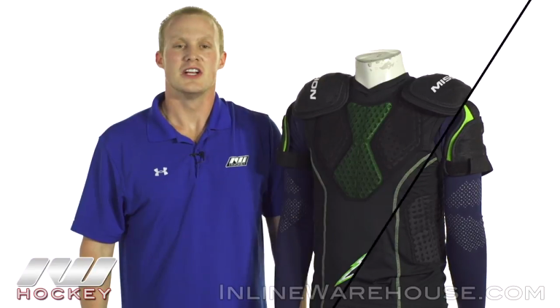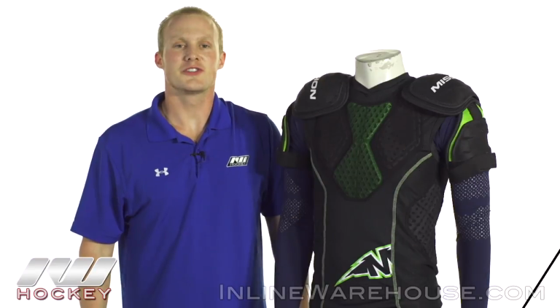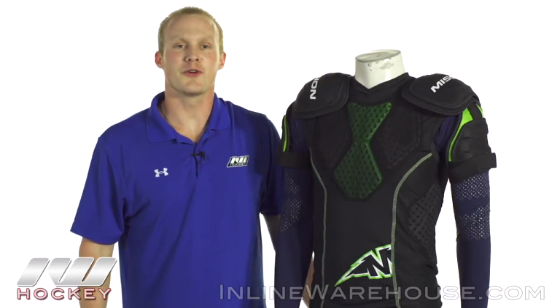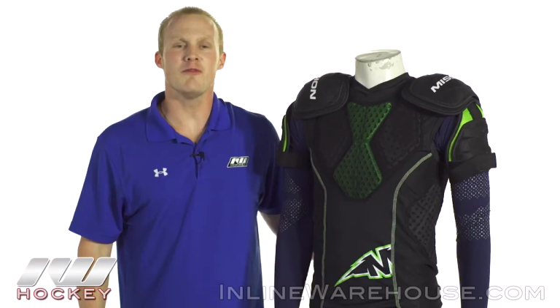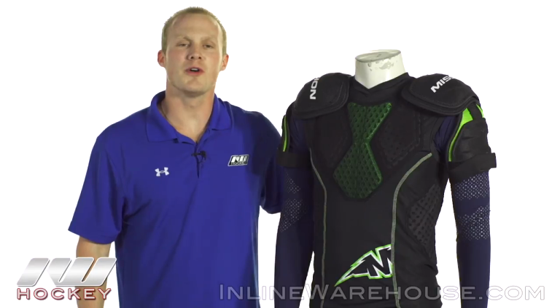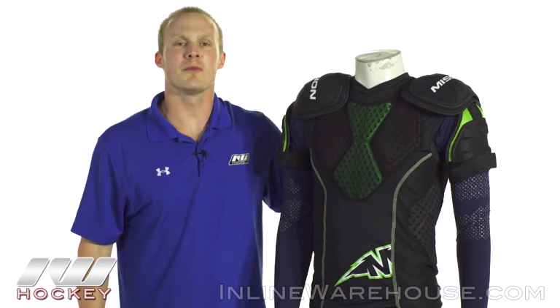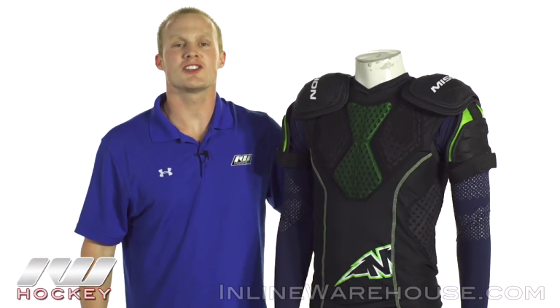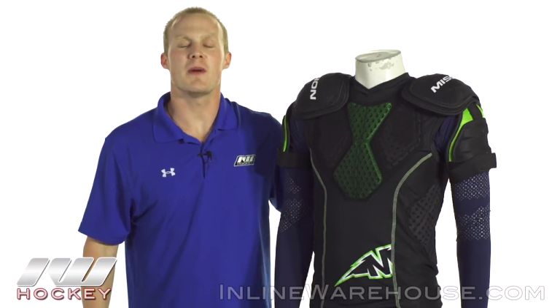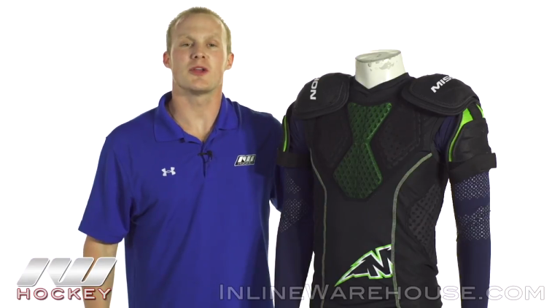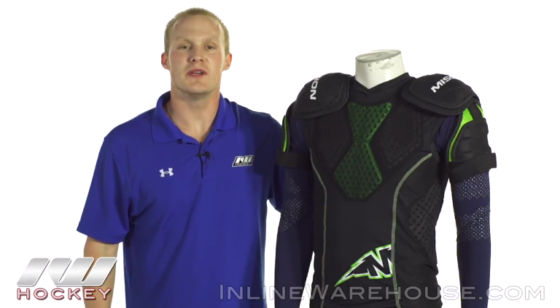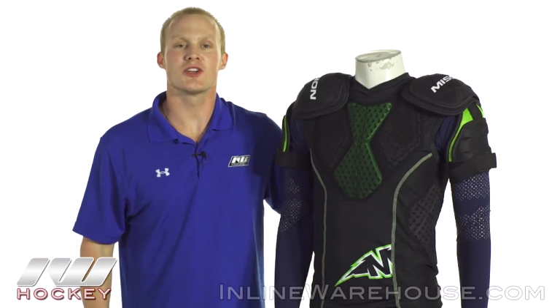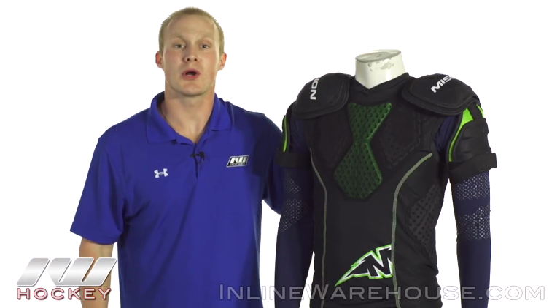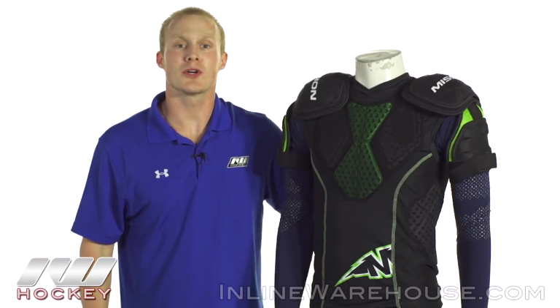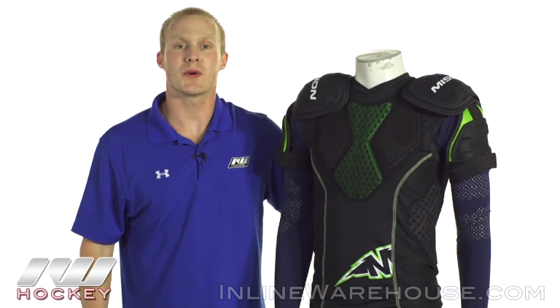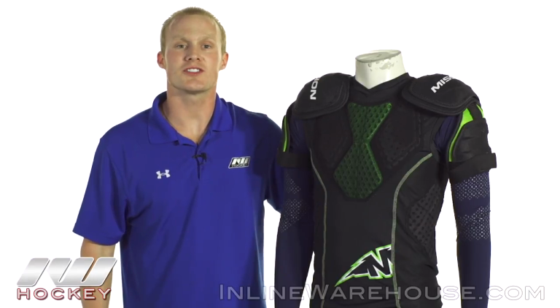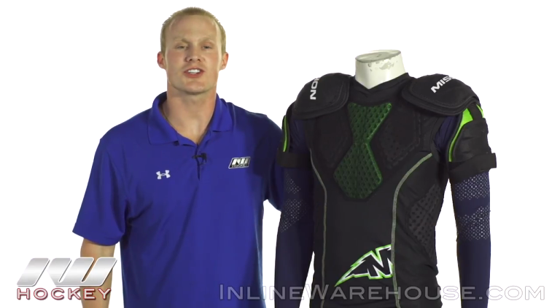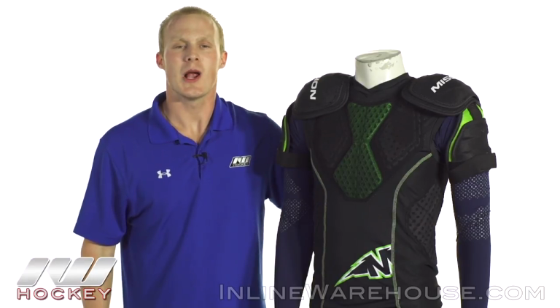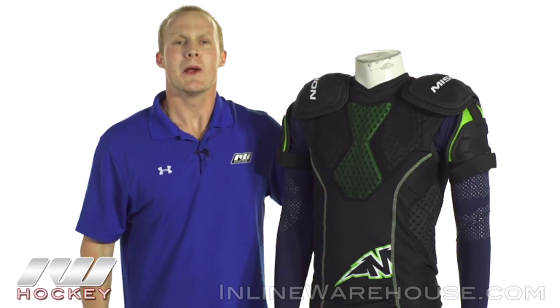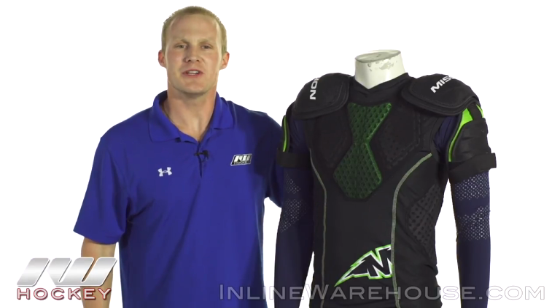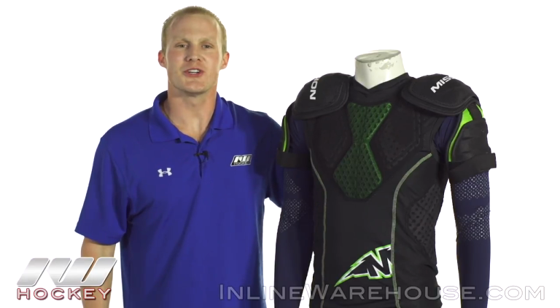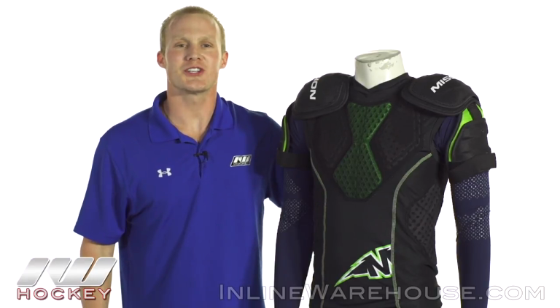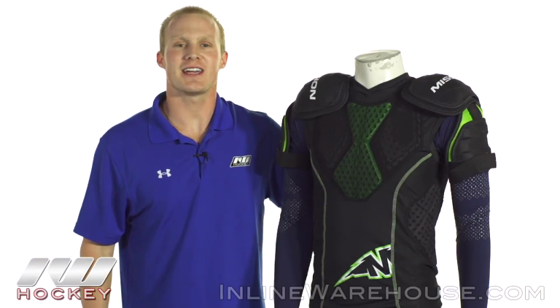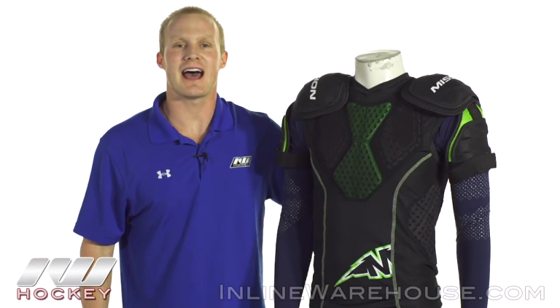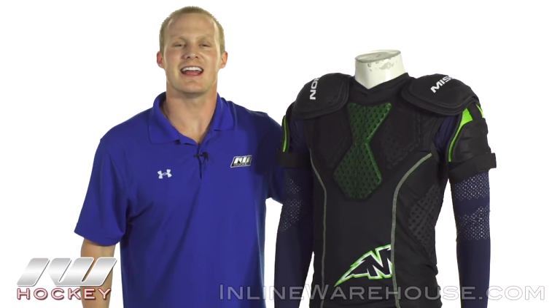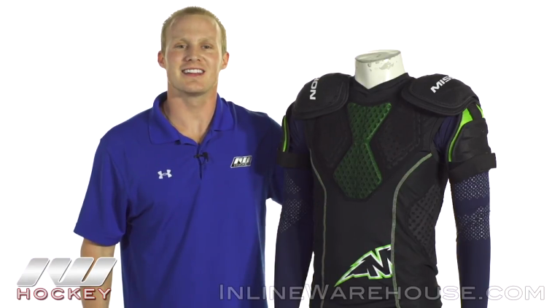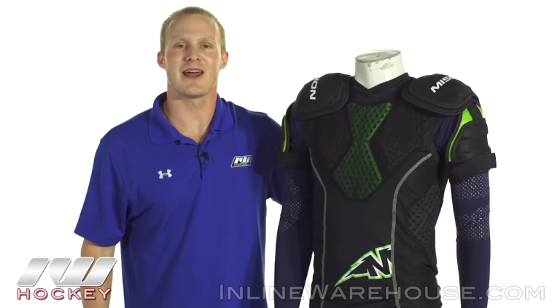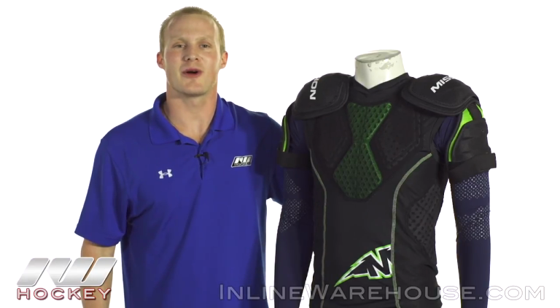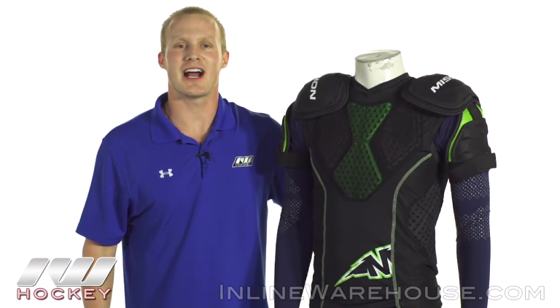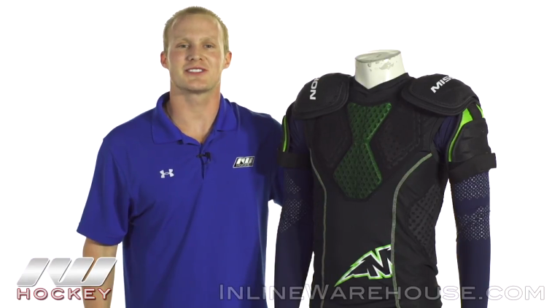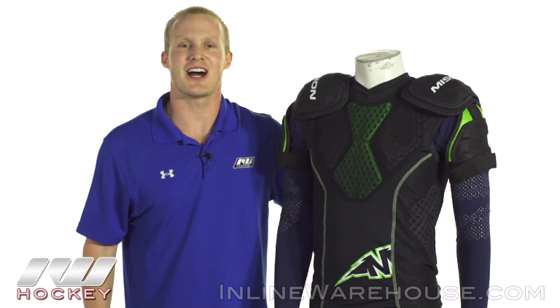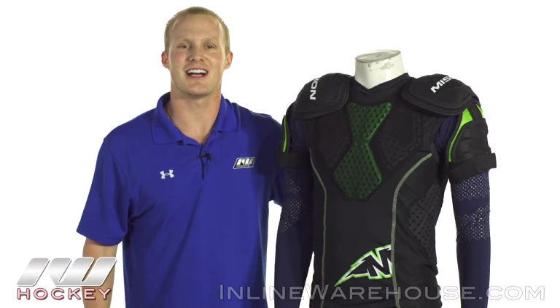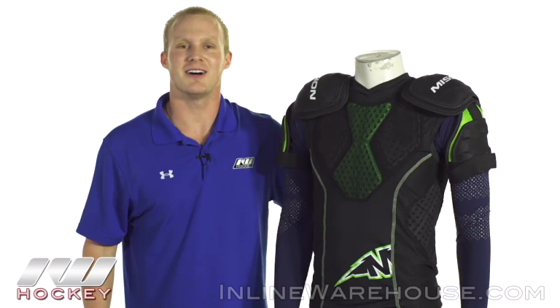For even more information about the Mission Pro Compression Shirt be sure to check it out at inlinewarehouse.com.